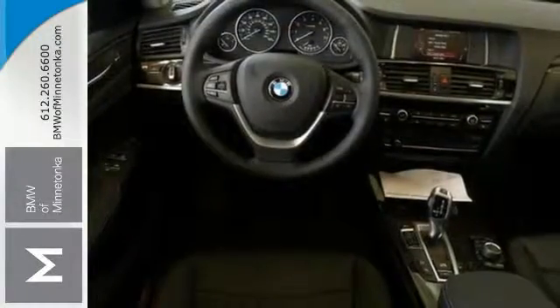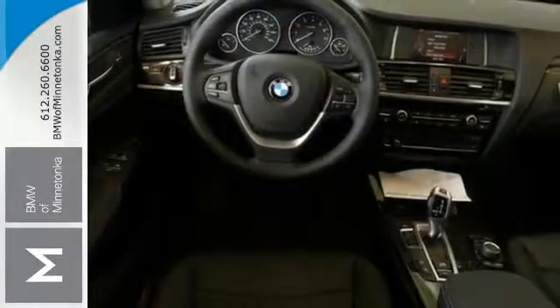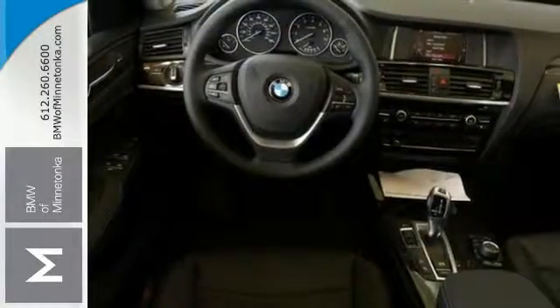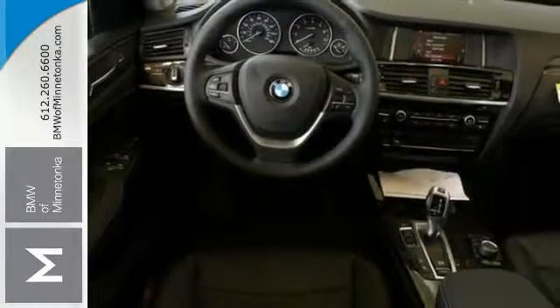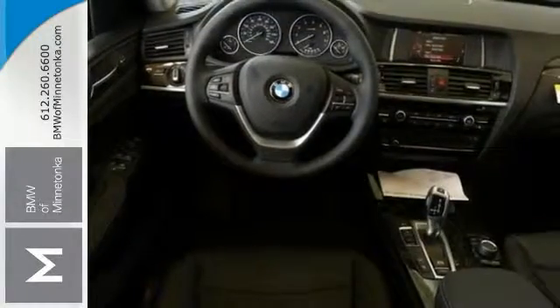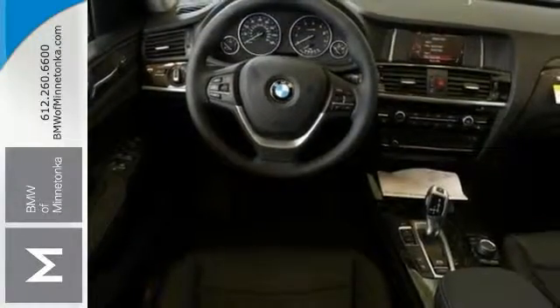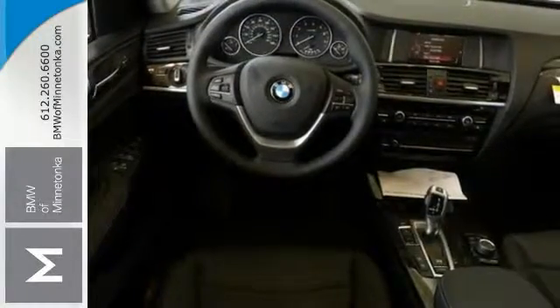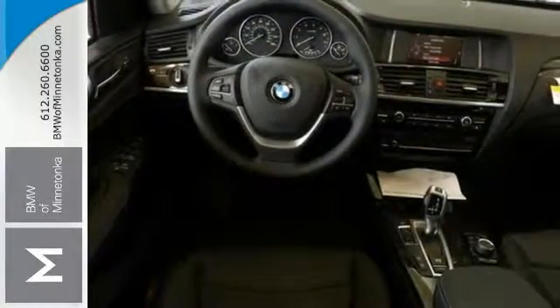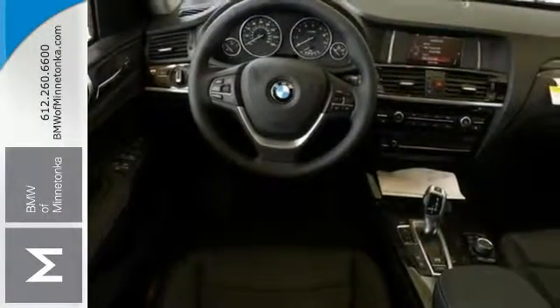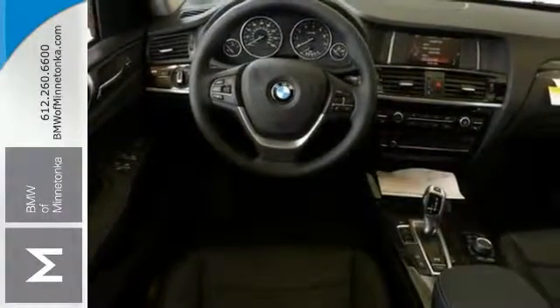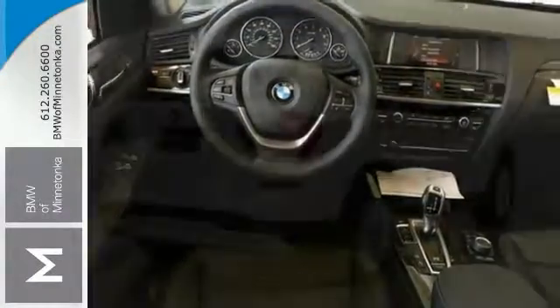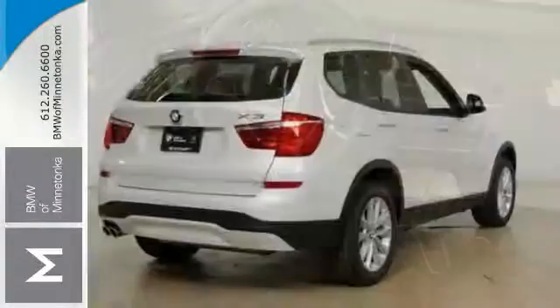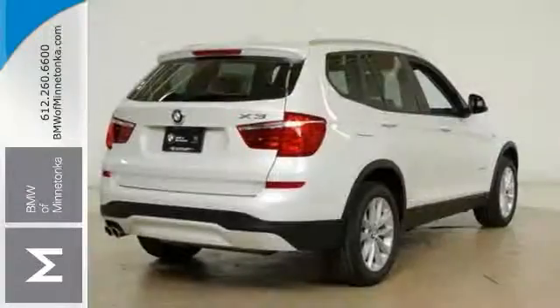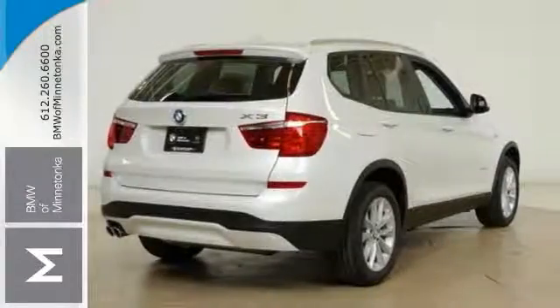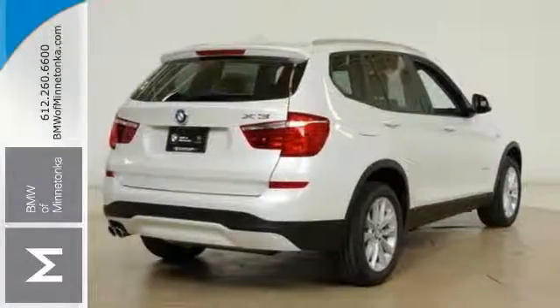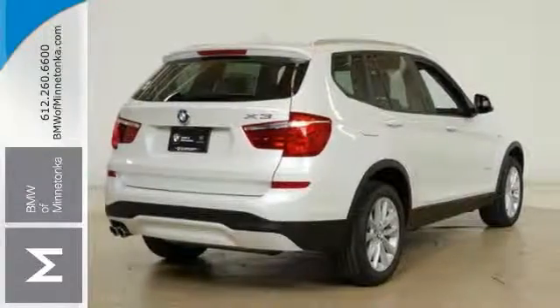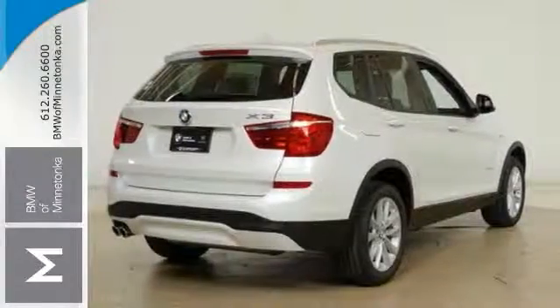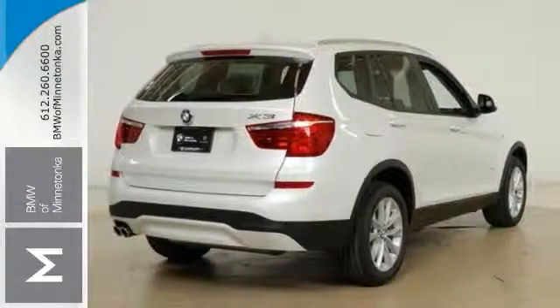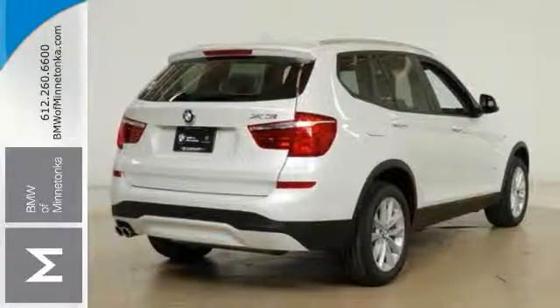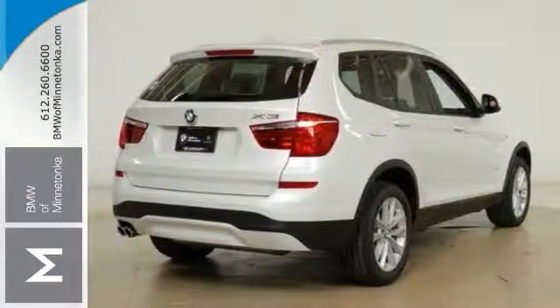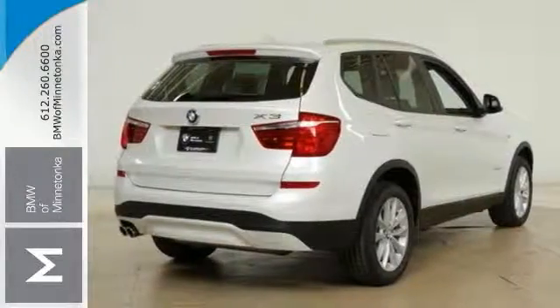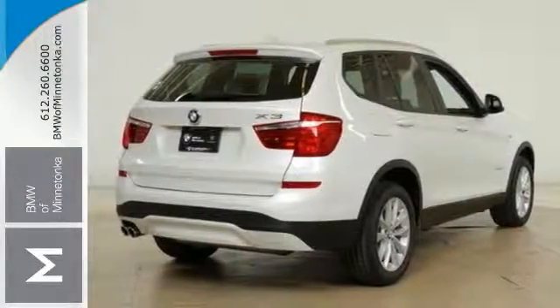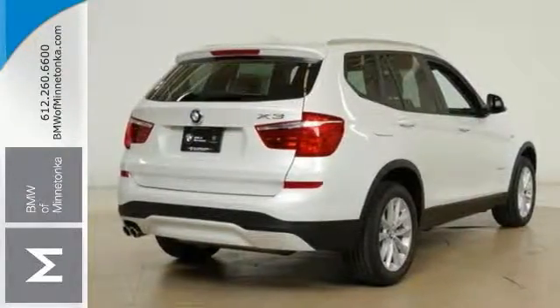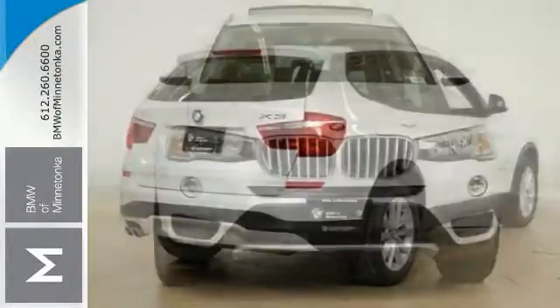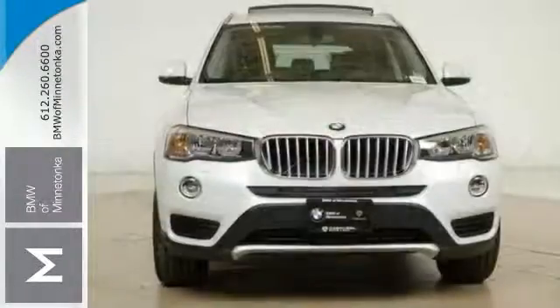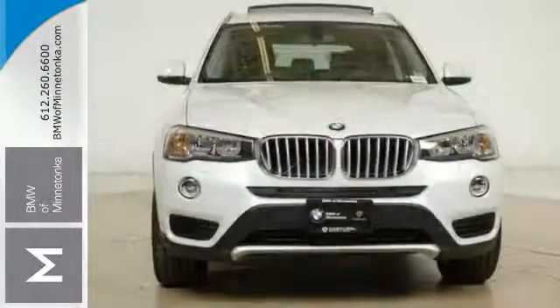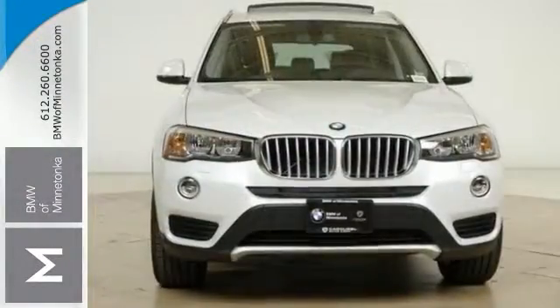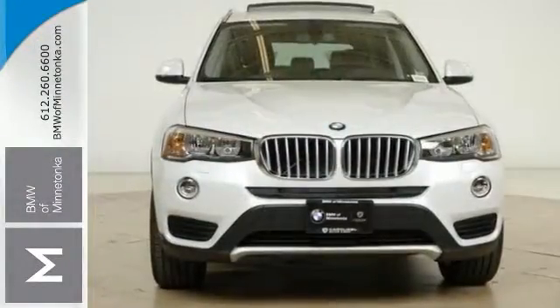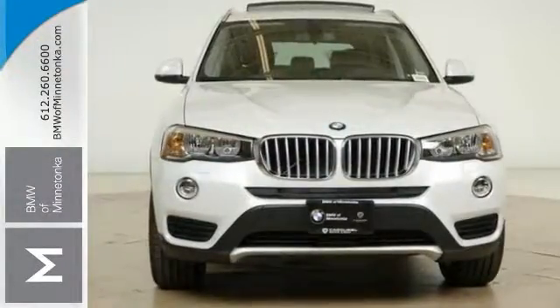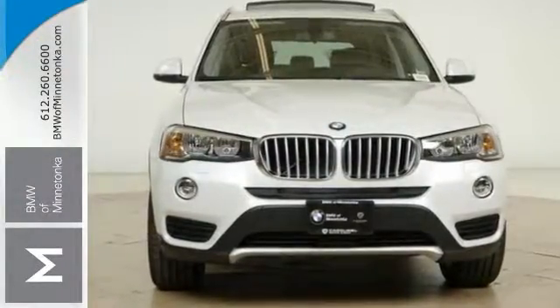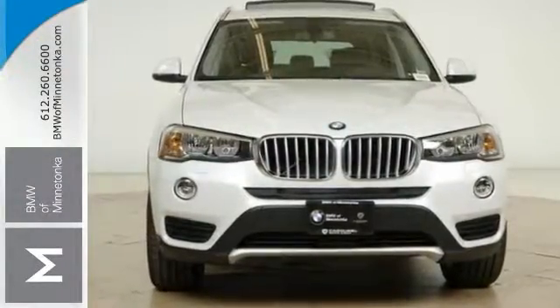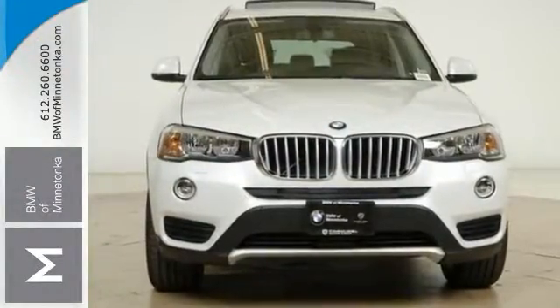With its unique styling and spacious interior, this X3 is certain to fit all of your needs. Come on out and see it today and take it for a test drive.